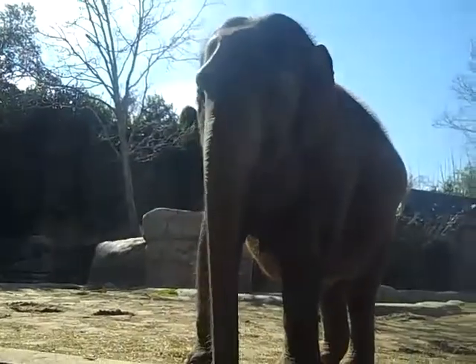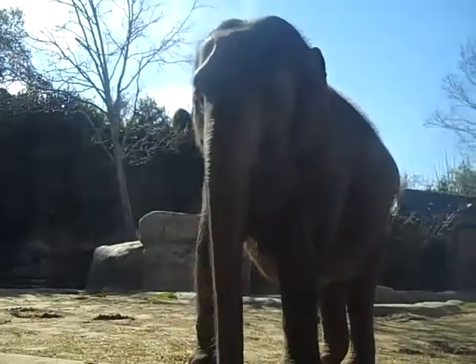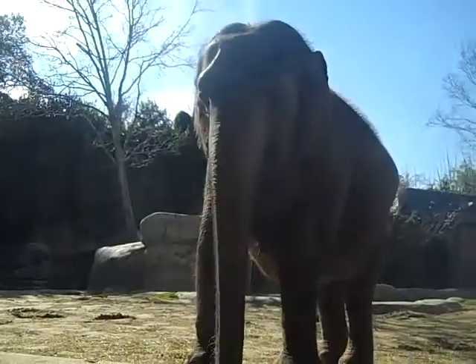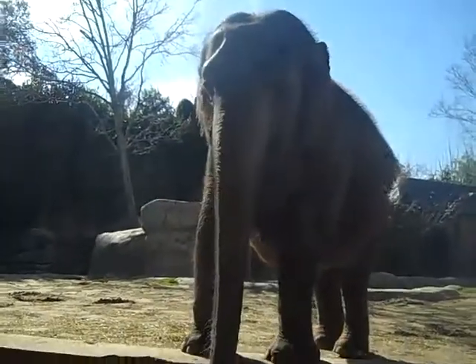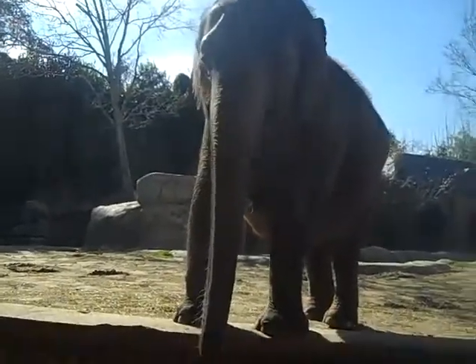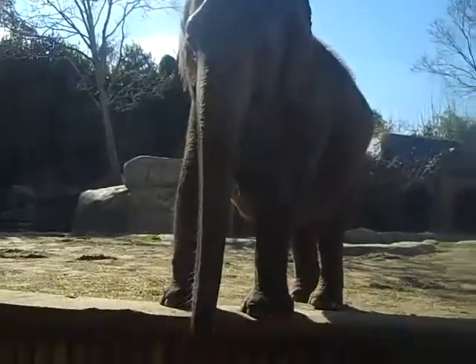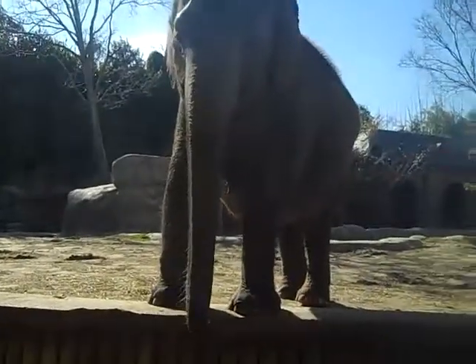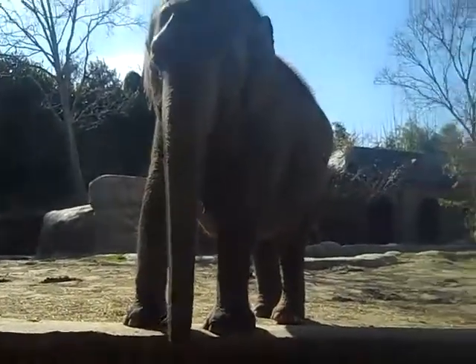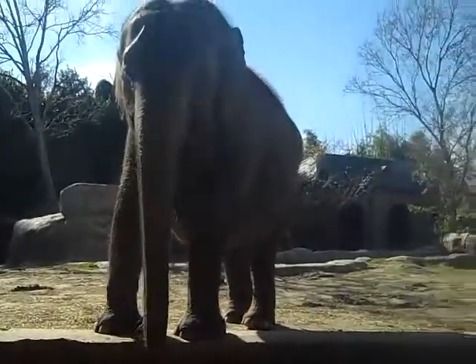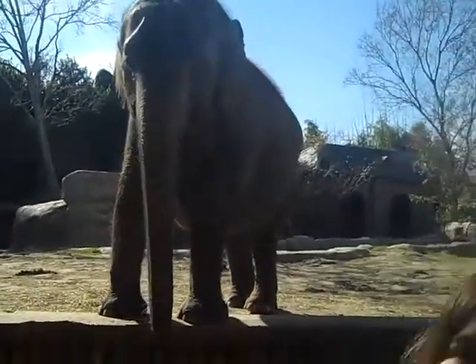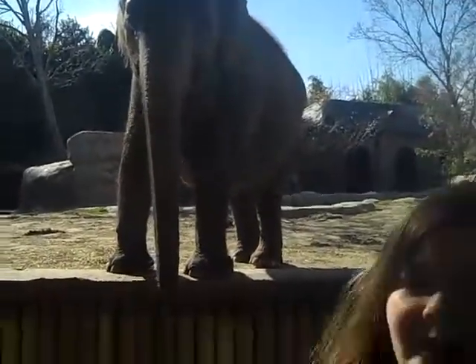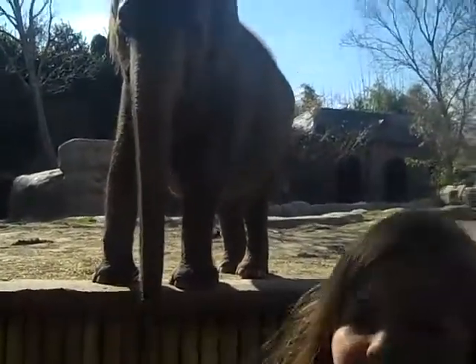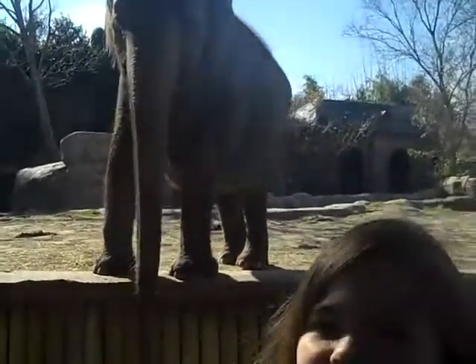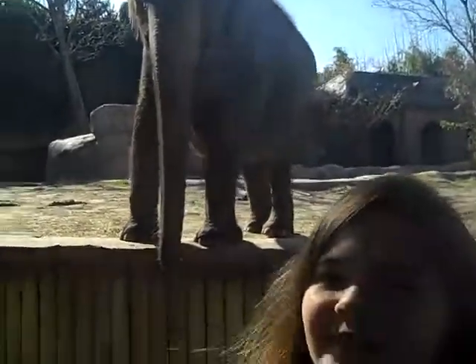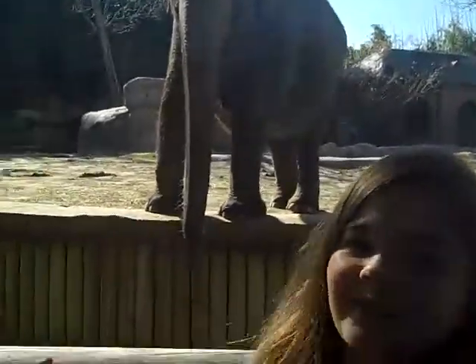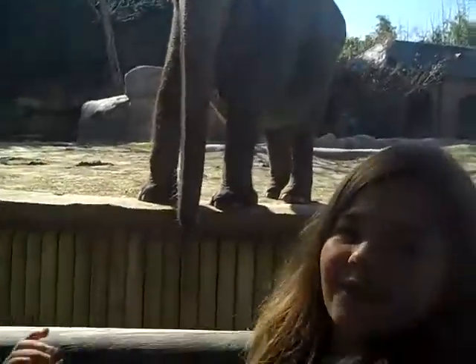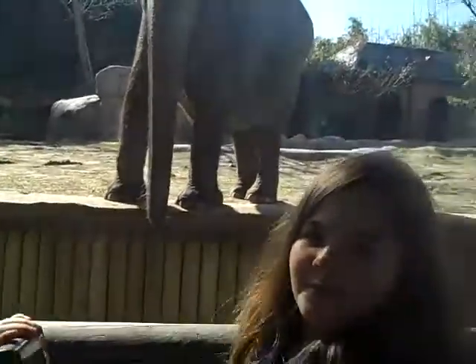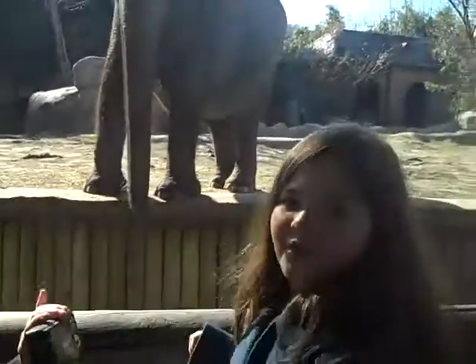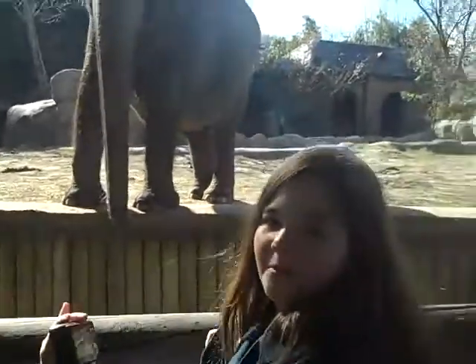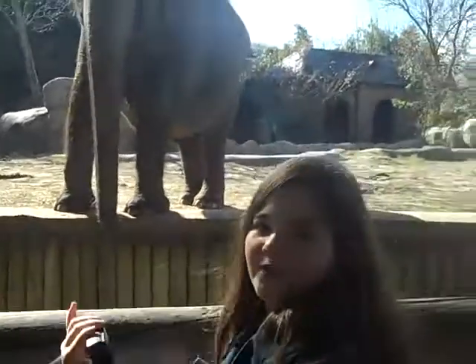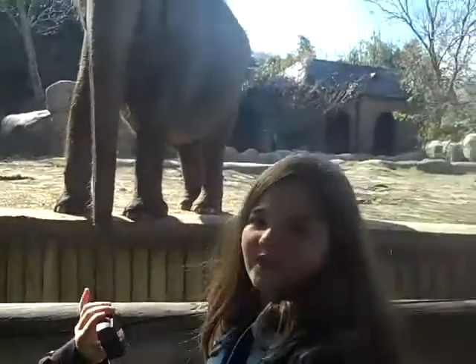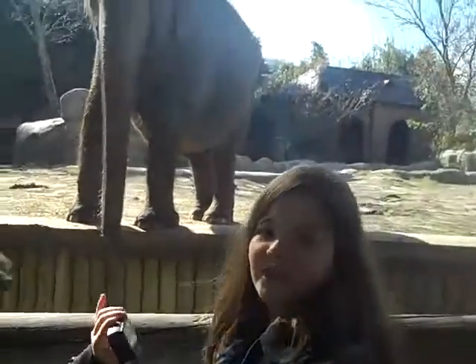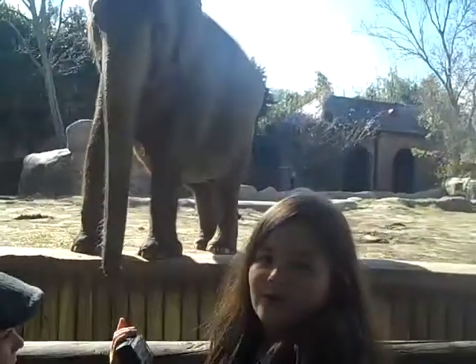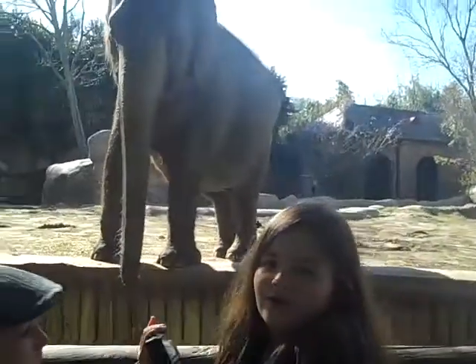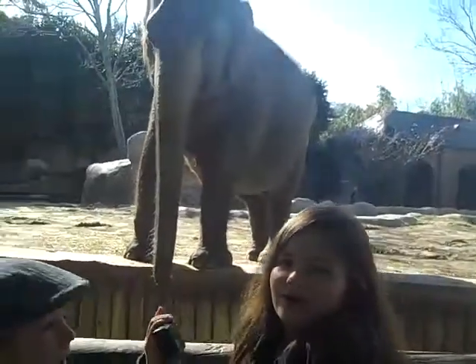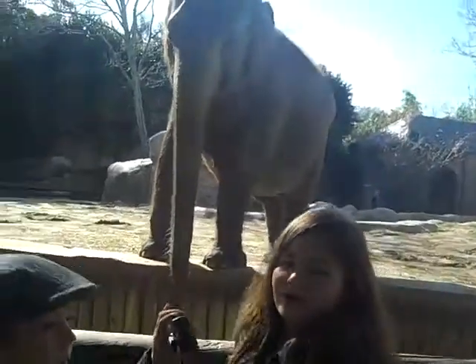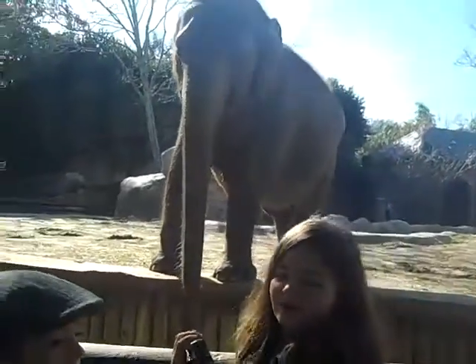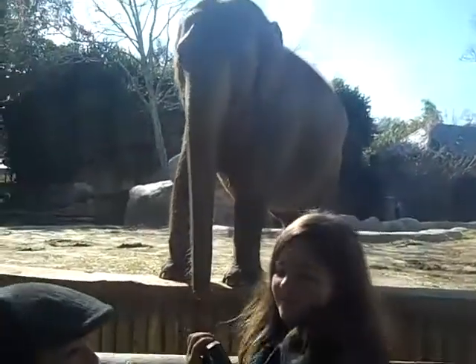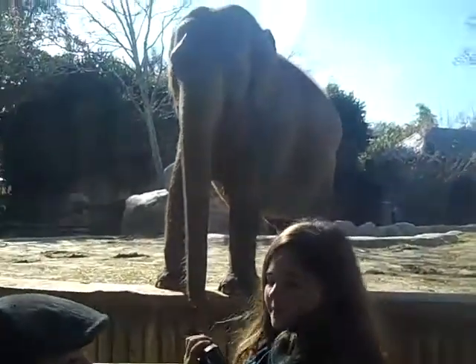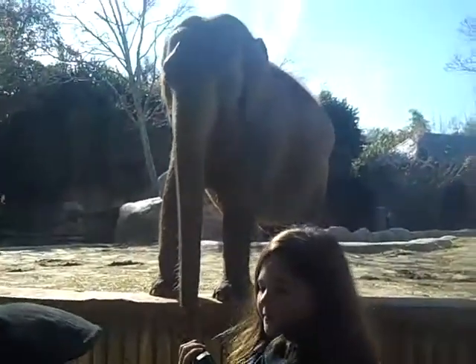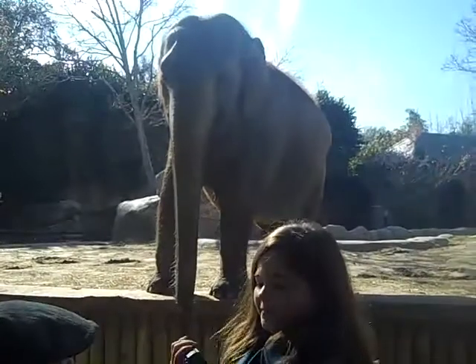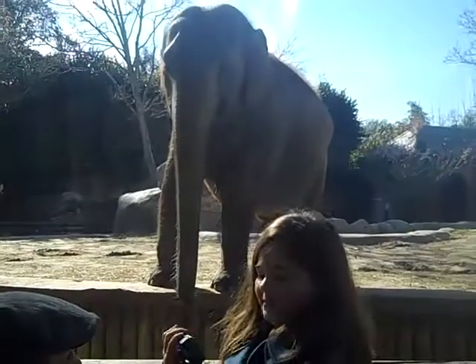Mama, this is an Asian elephant because of the shape of his ears. Mama, look at this elephant.